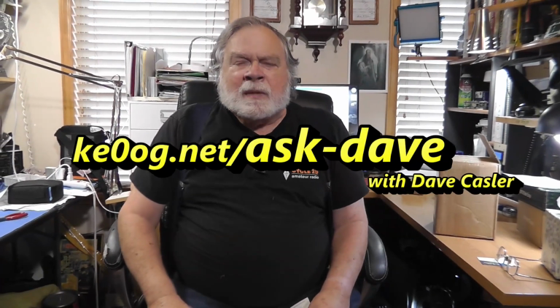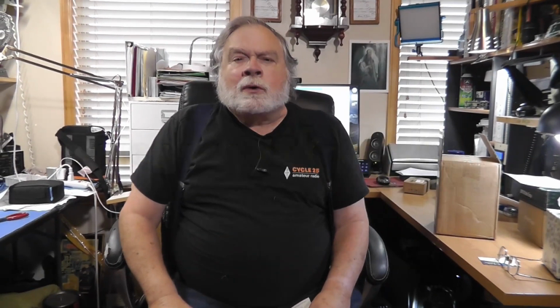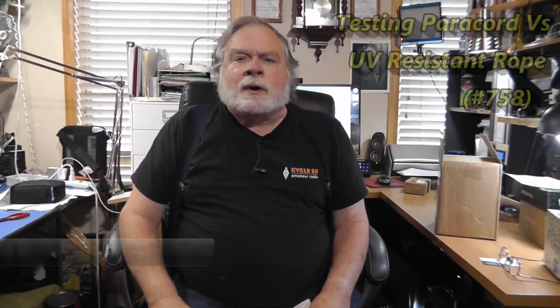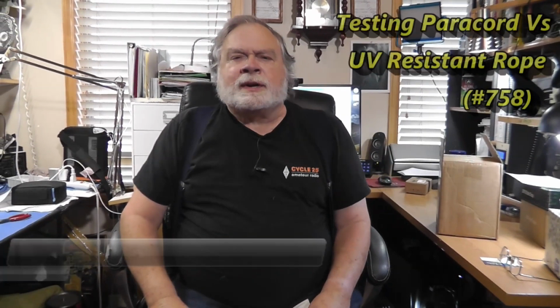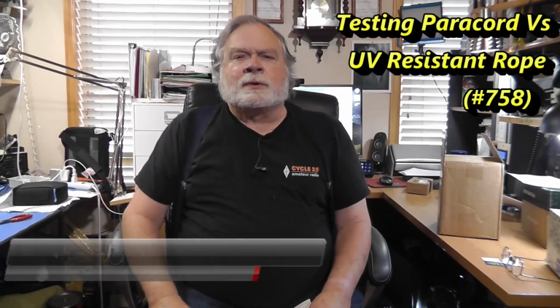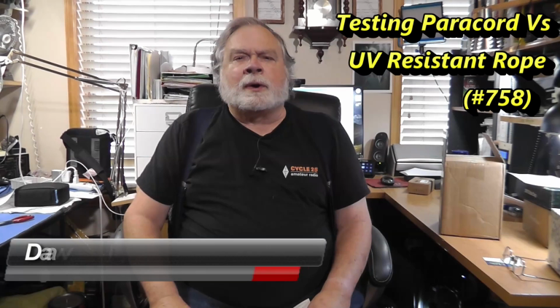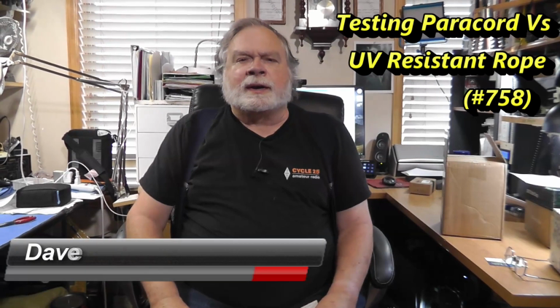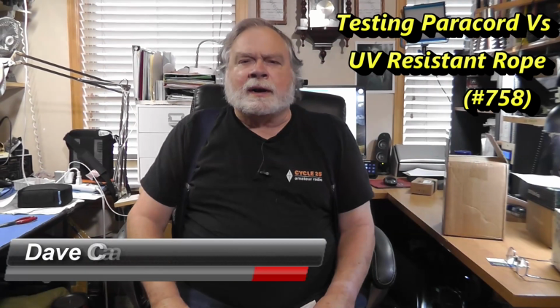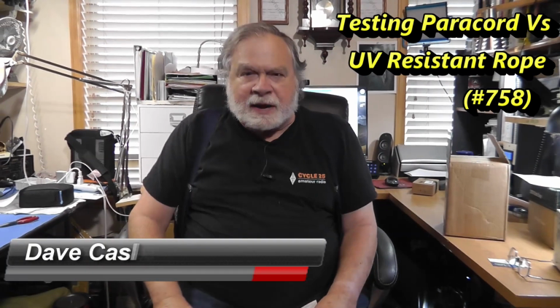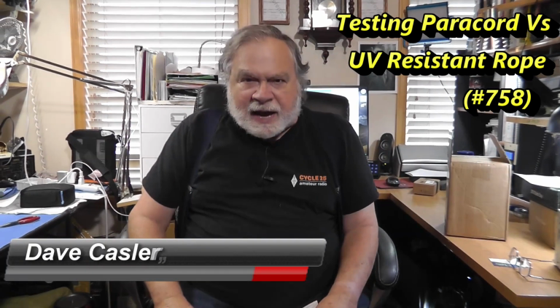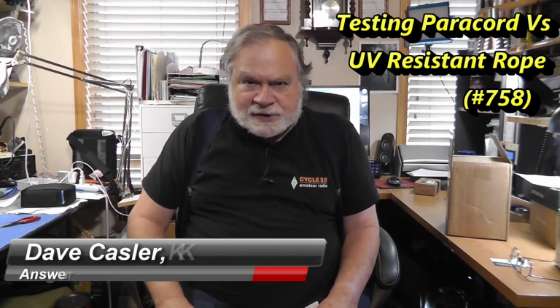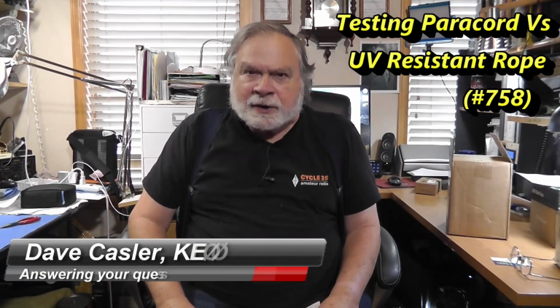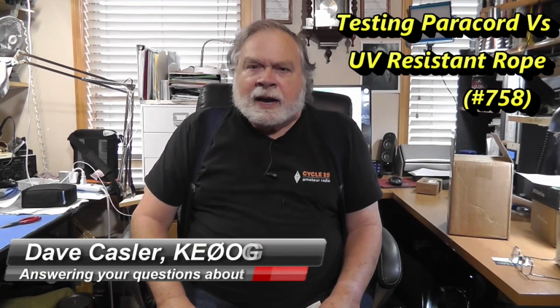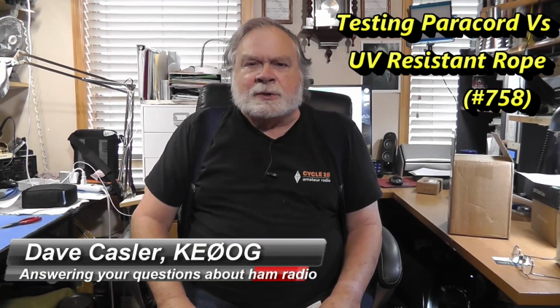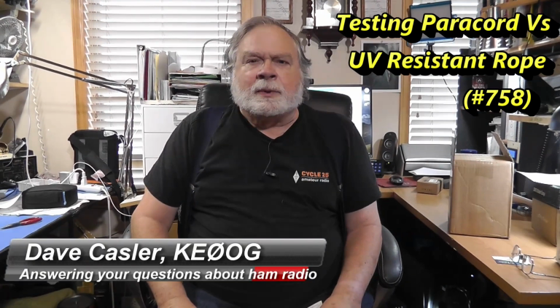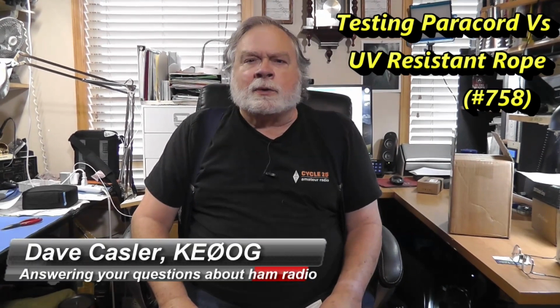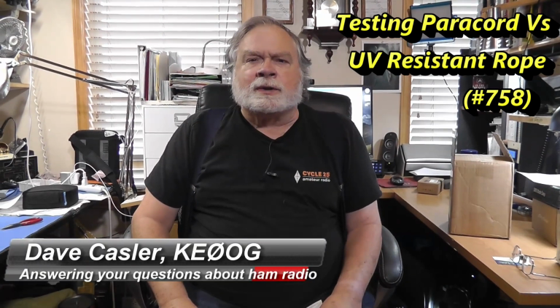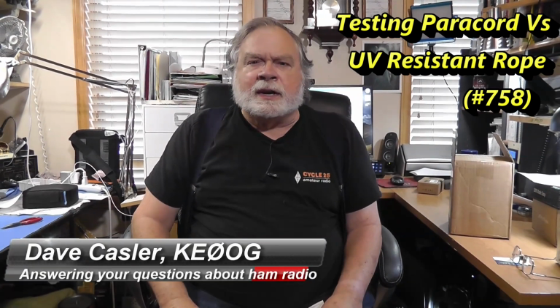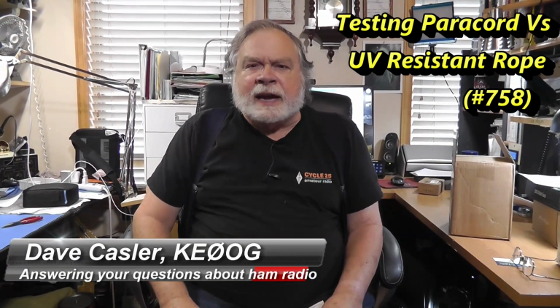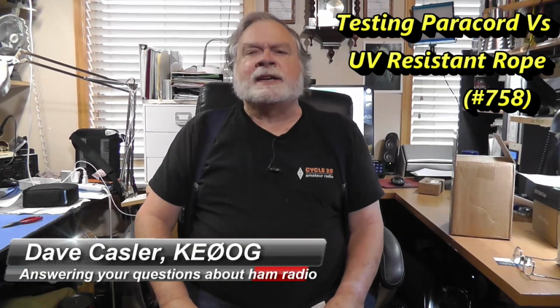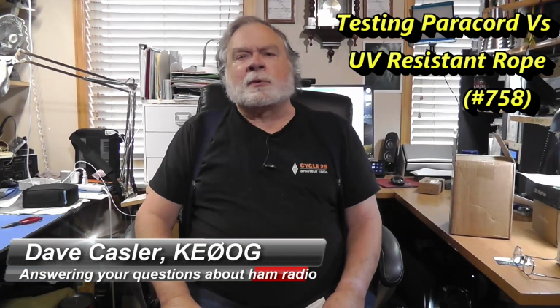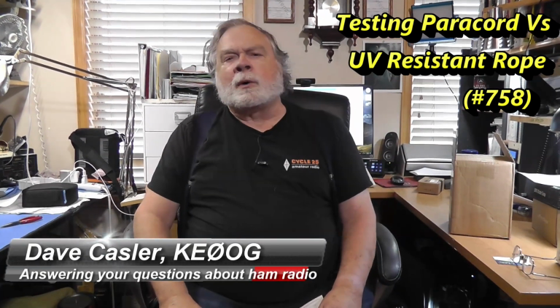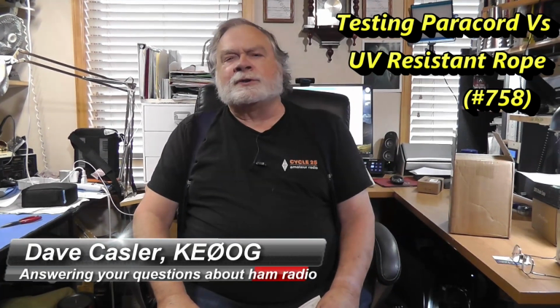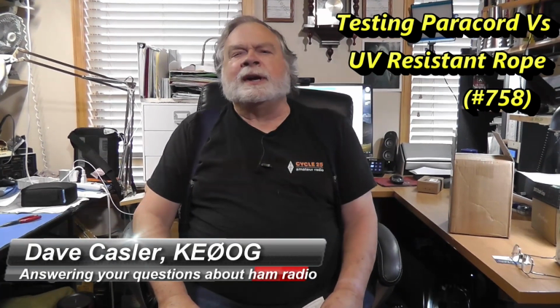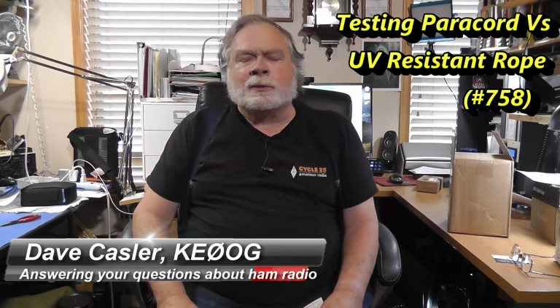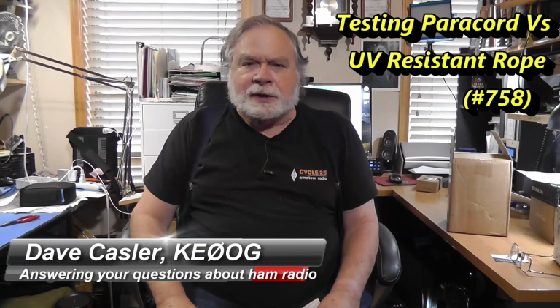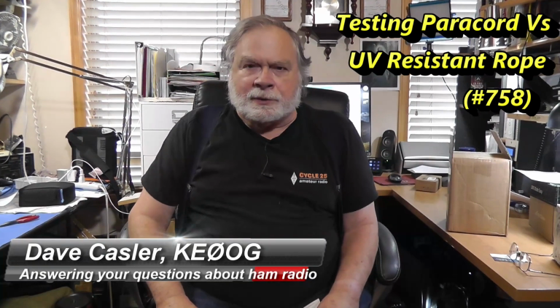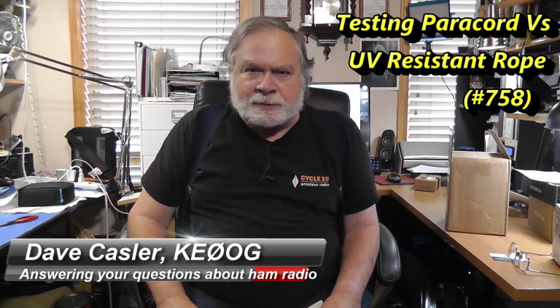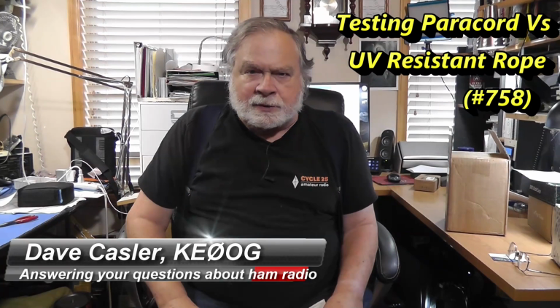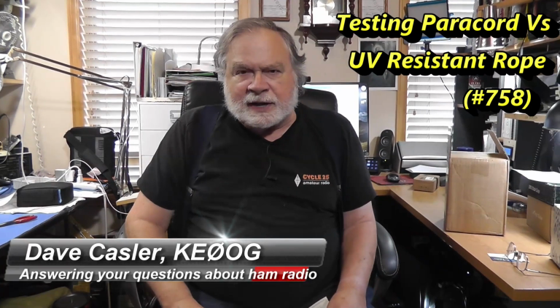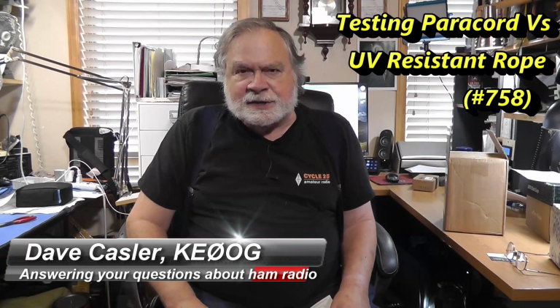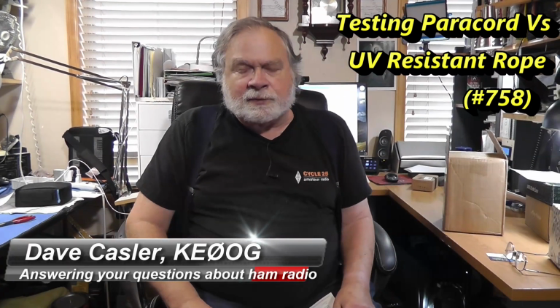Hello Auggies Worldwide, I'm Dave Kassler, amateur radio call sign KE0OG, here with another episode of Ask Dave.